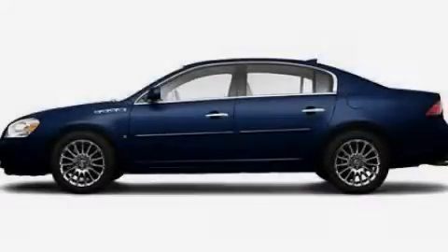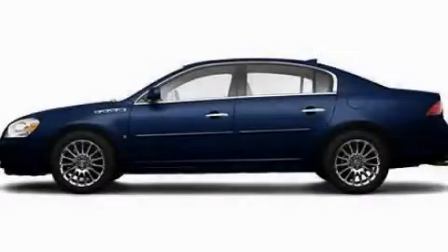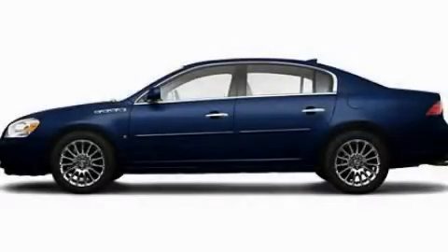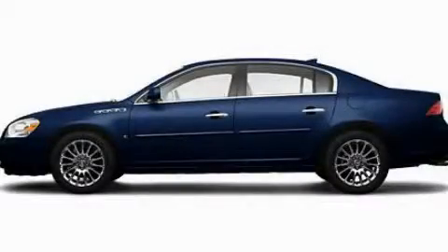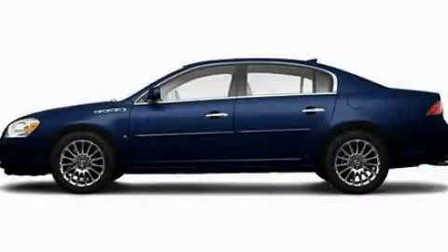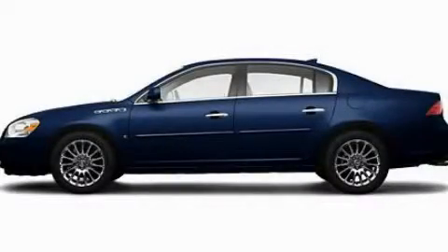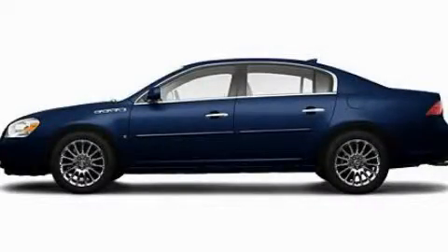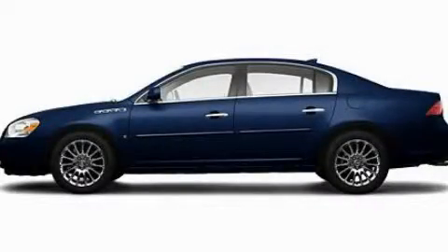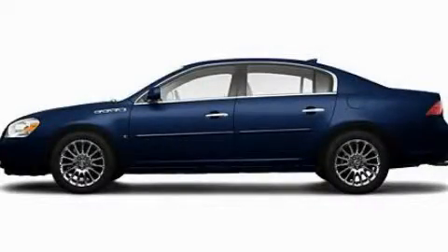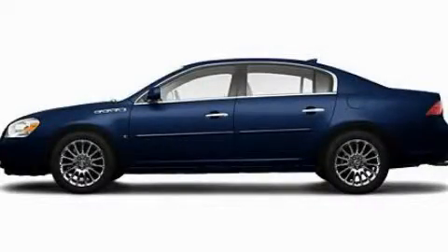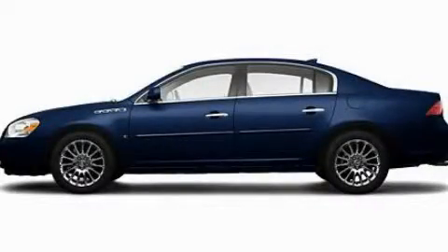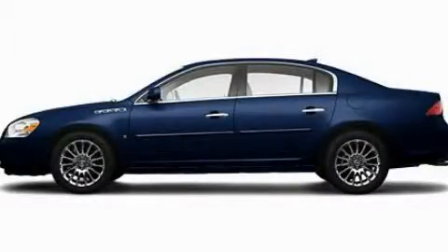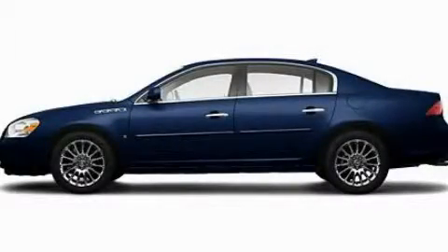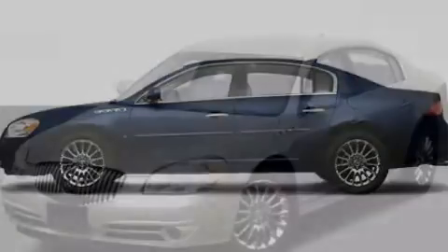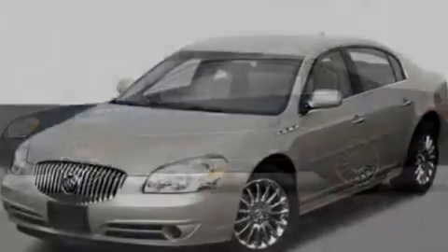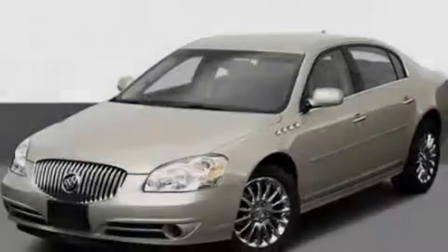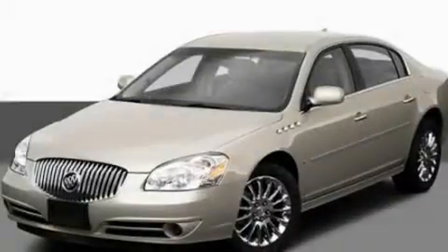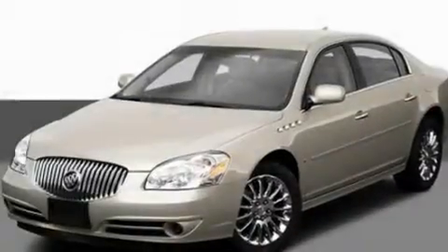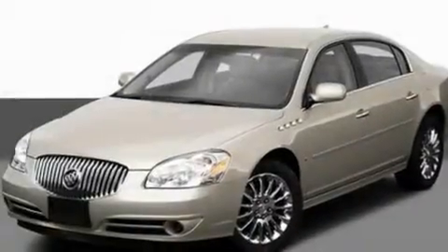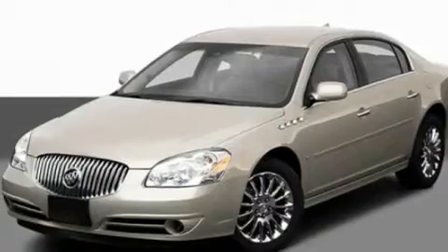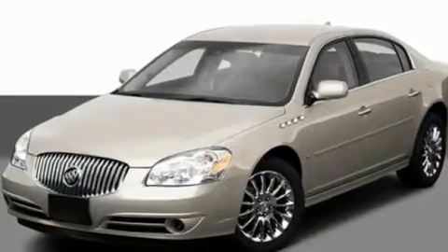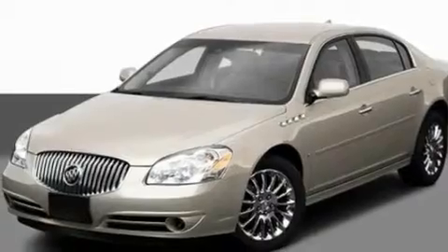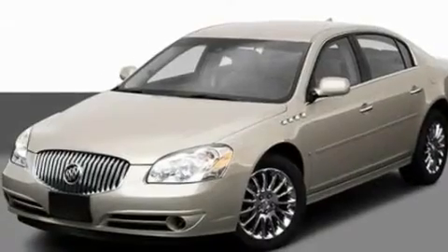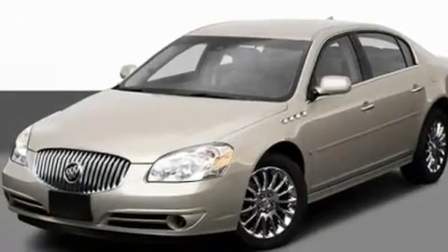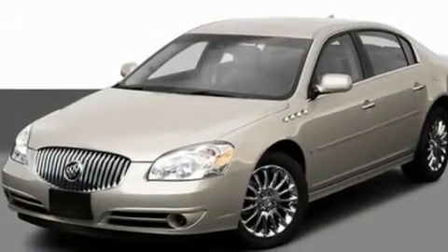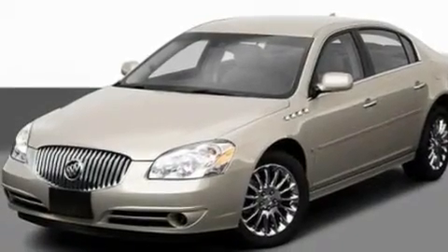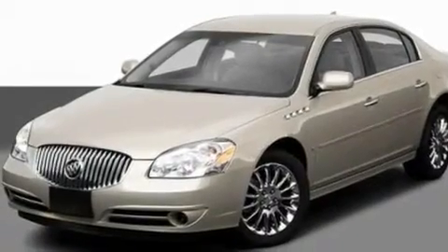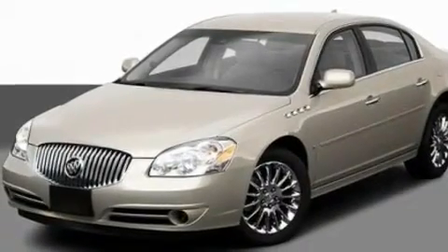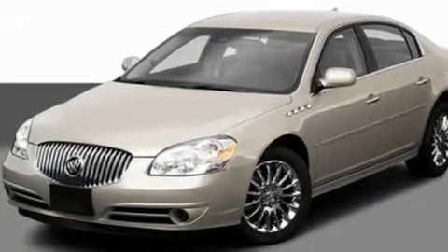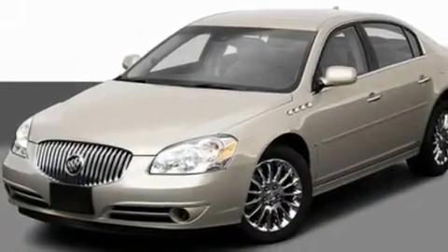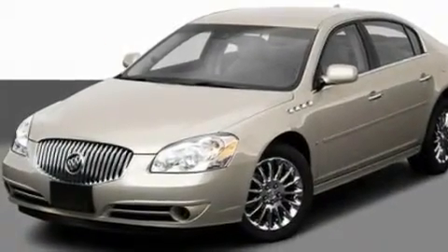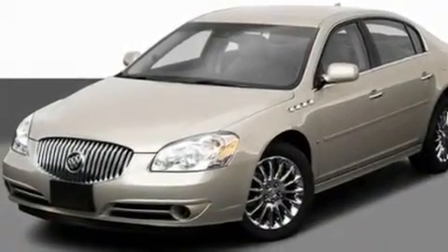This is a 2009 Buick Lucerne. It features a 3.9 liter six-cylinder engine and an automatic transmission.